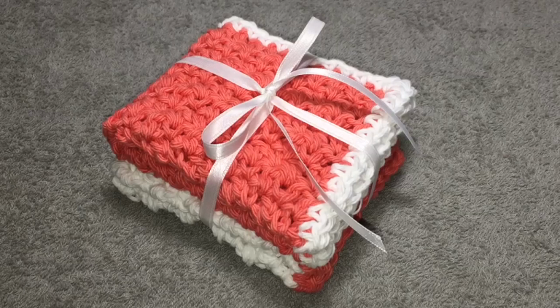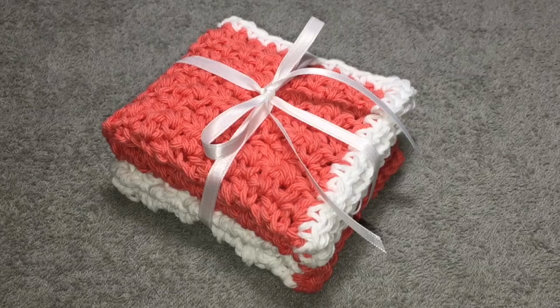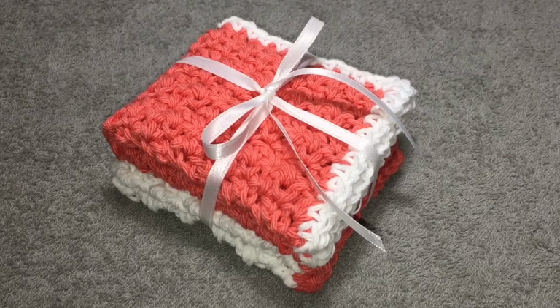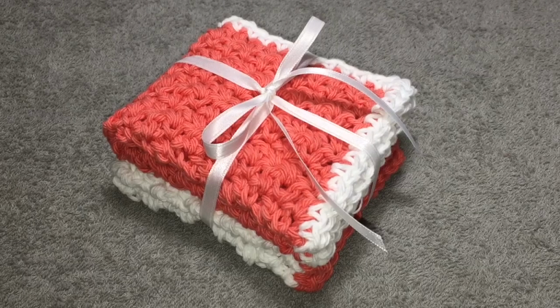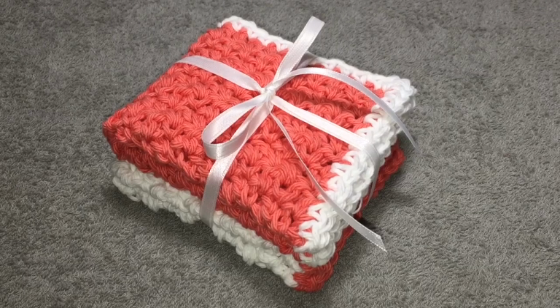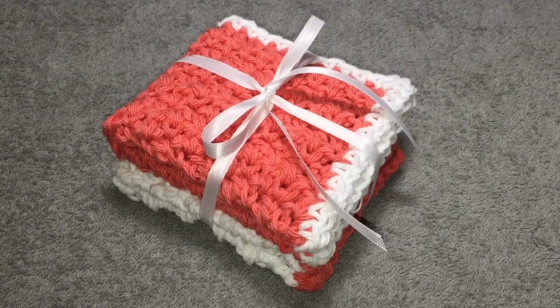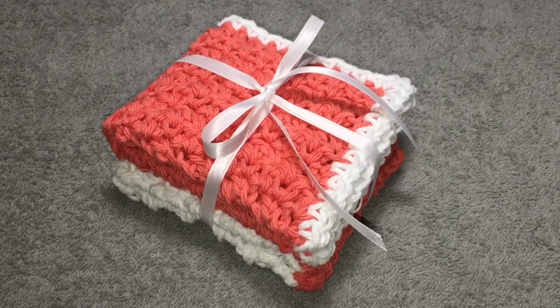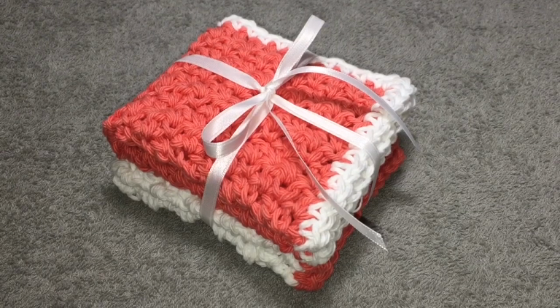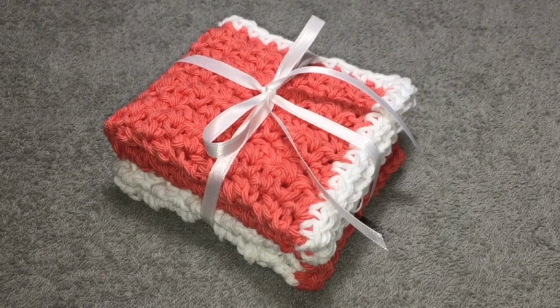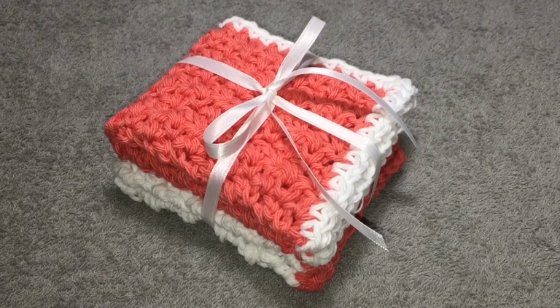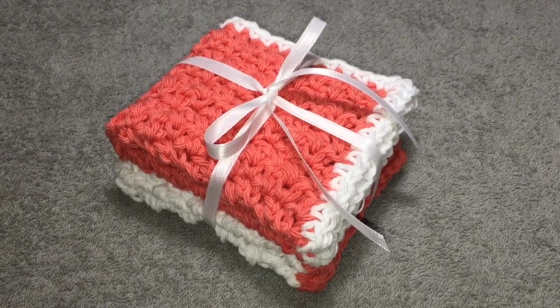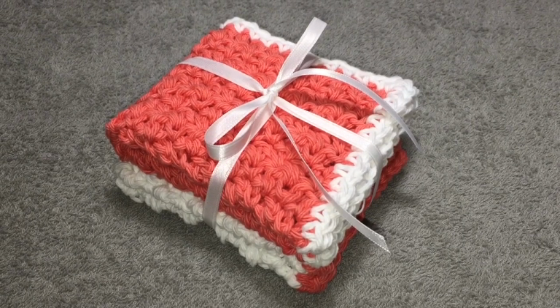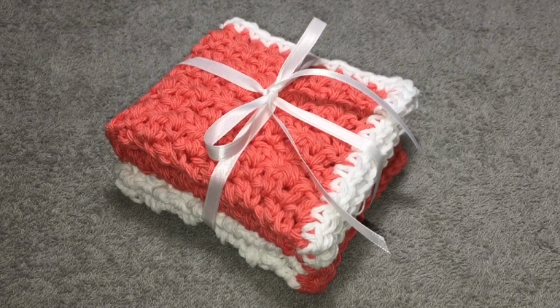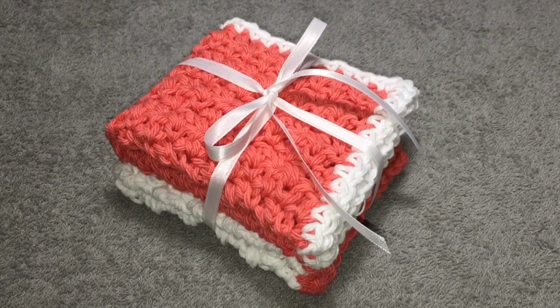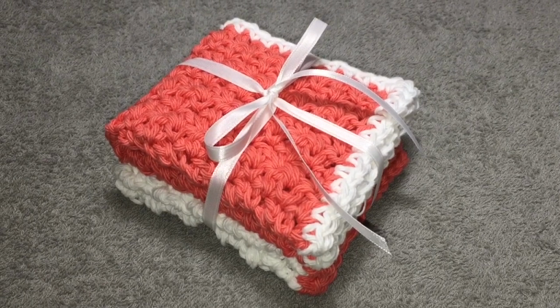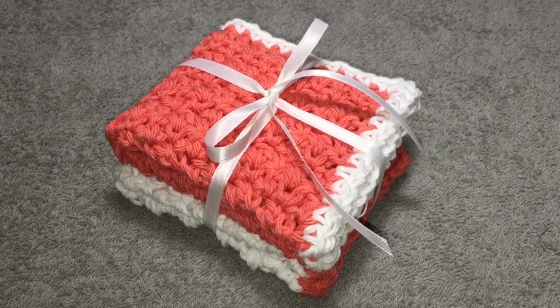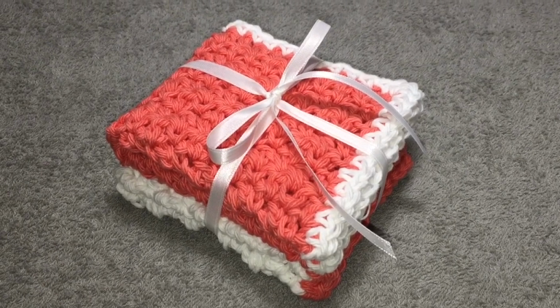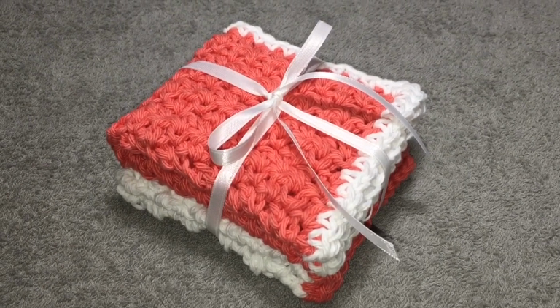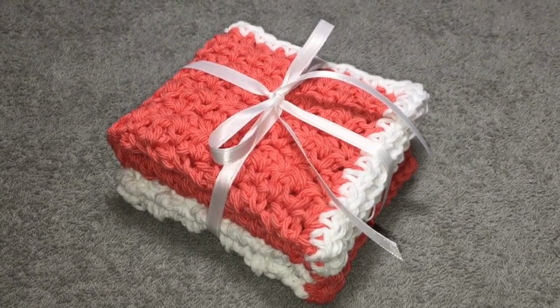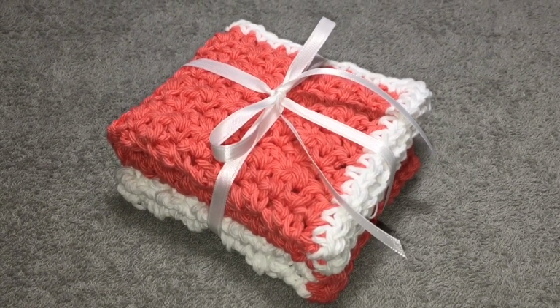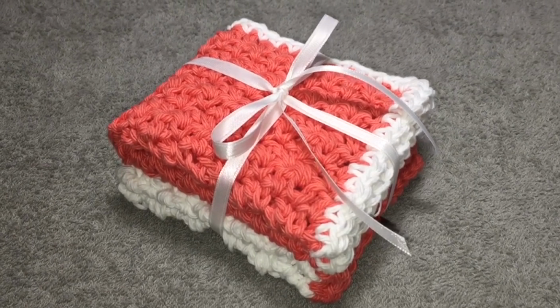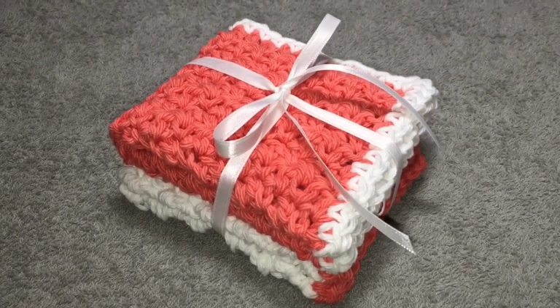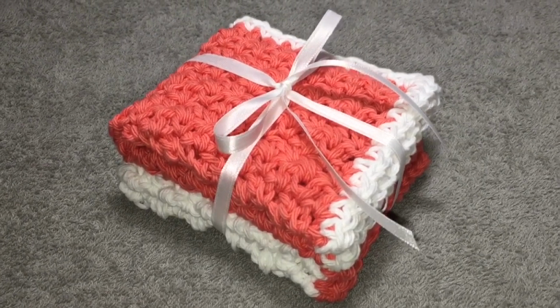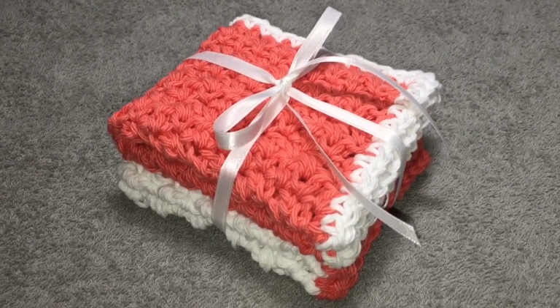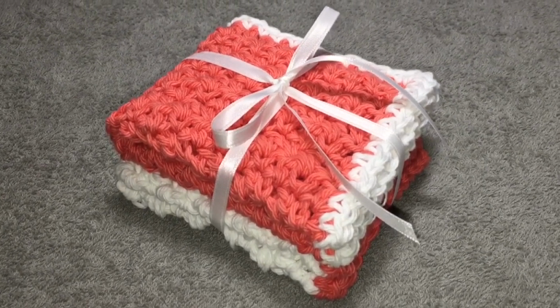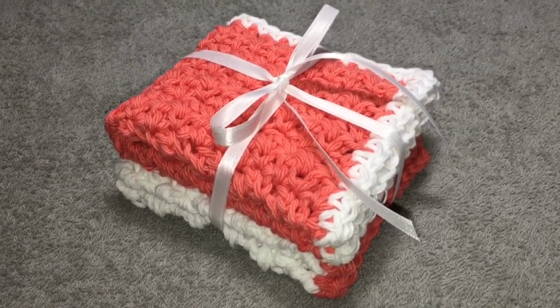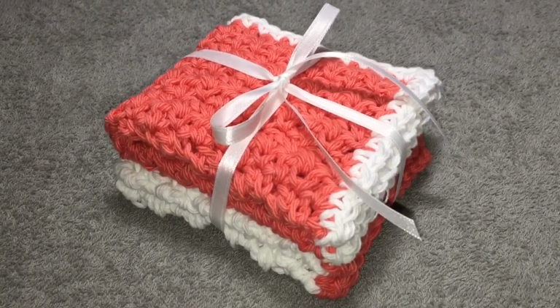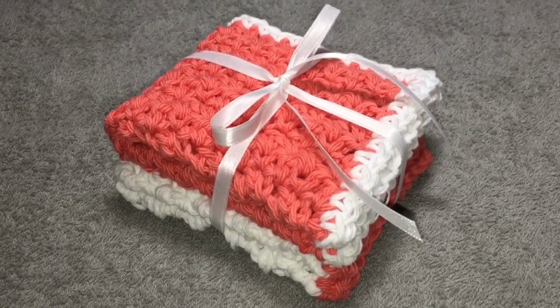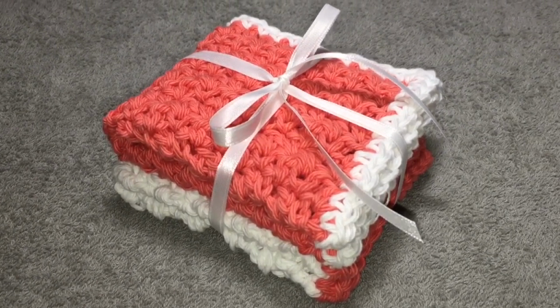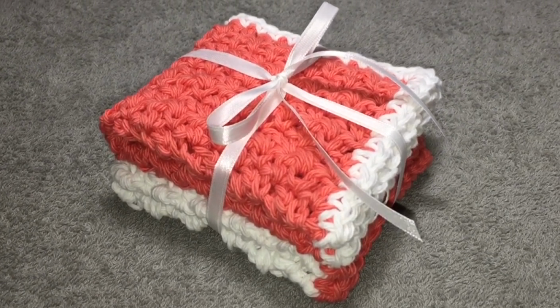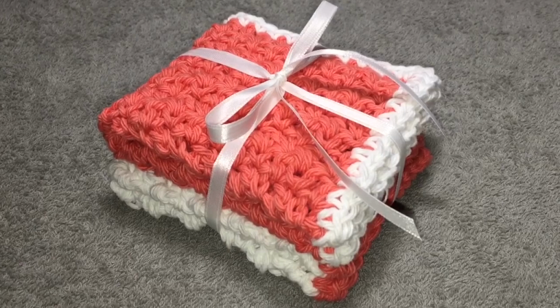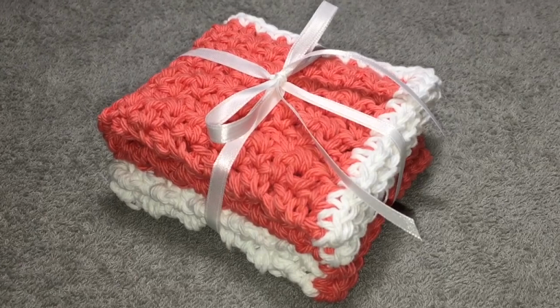Hello everyone, Denise here. Today we are going to learn how to do the easy peasy dishcloth.